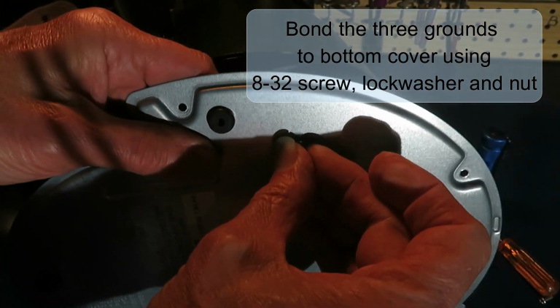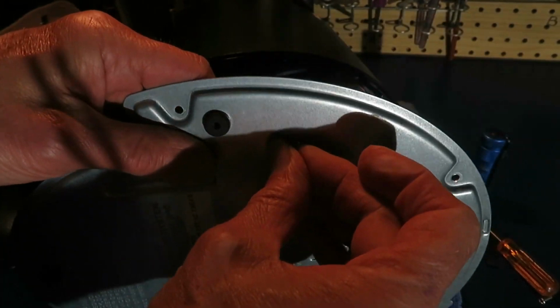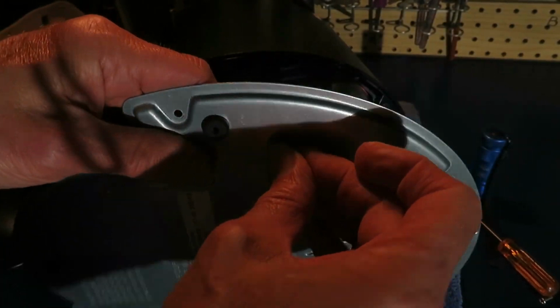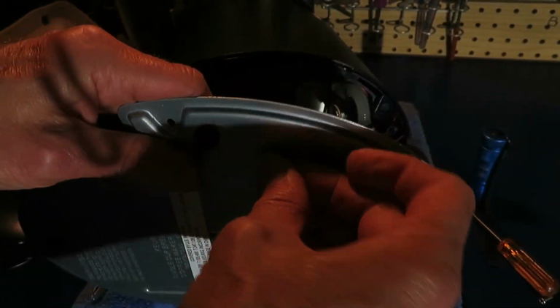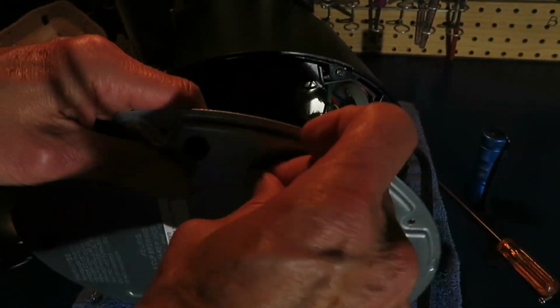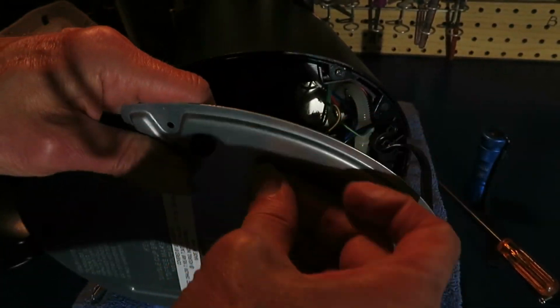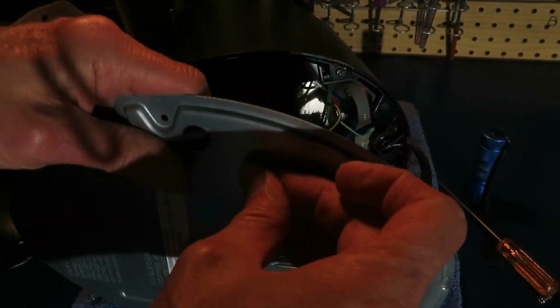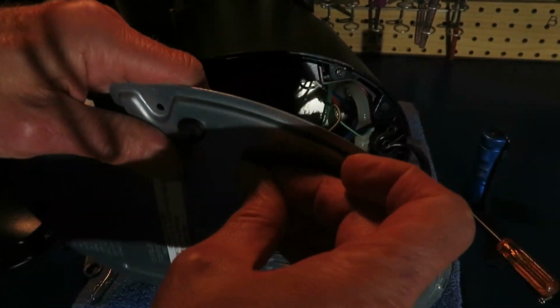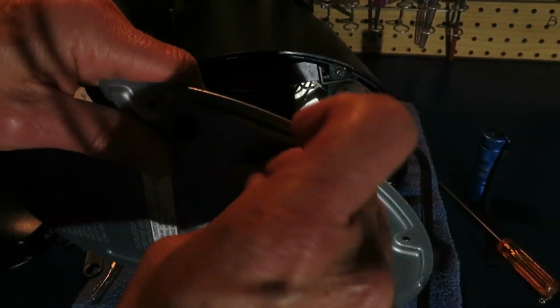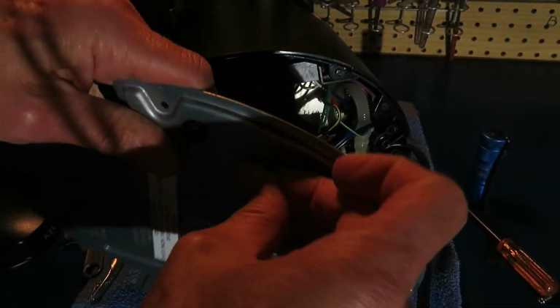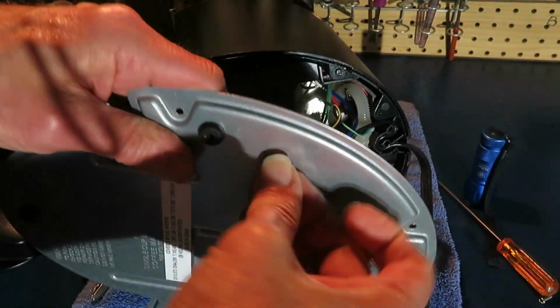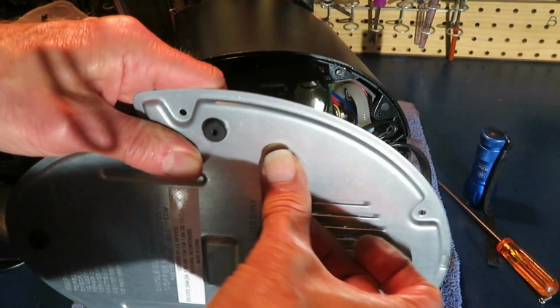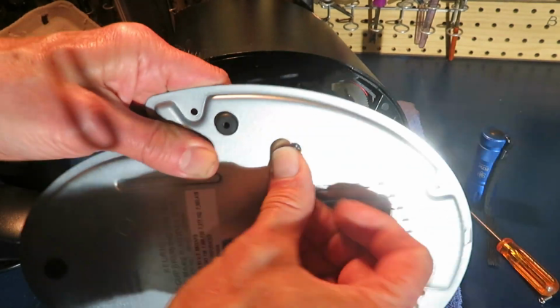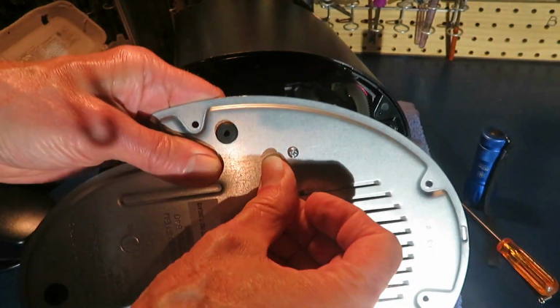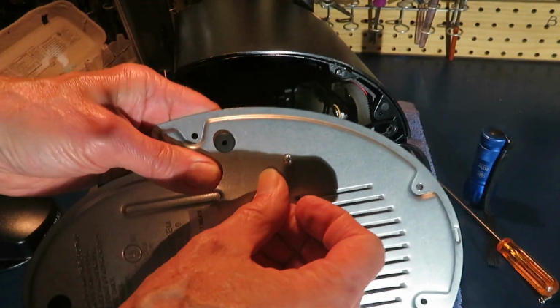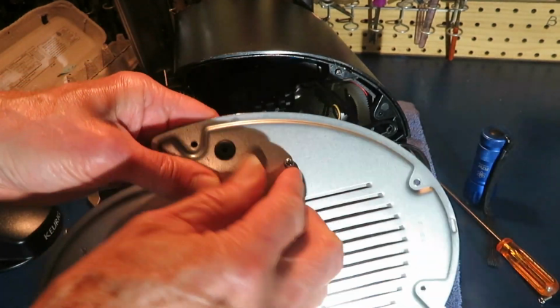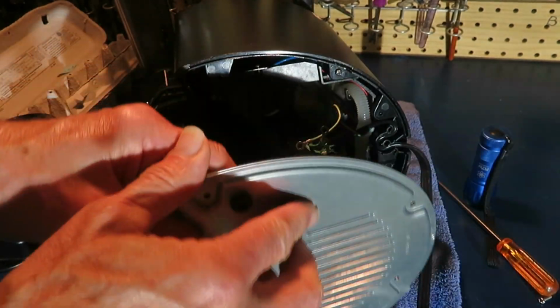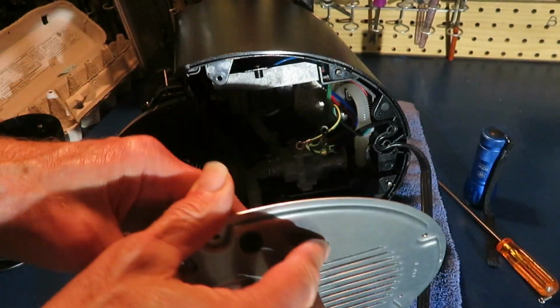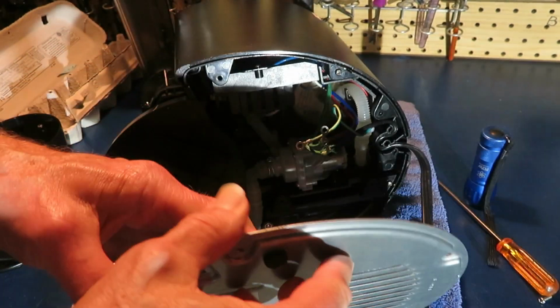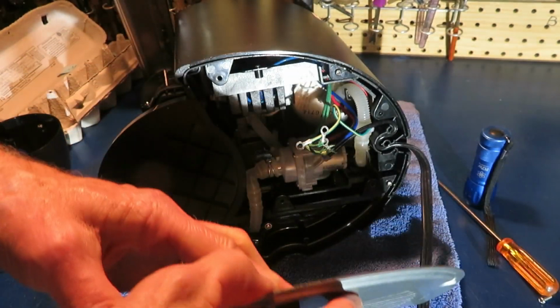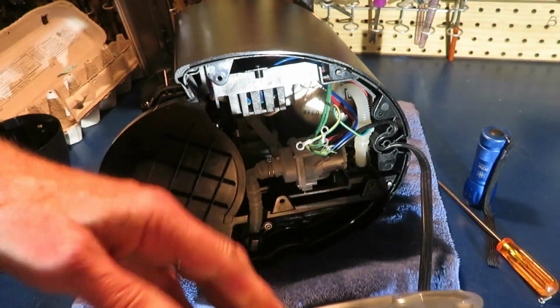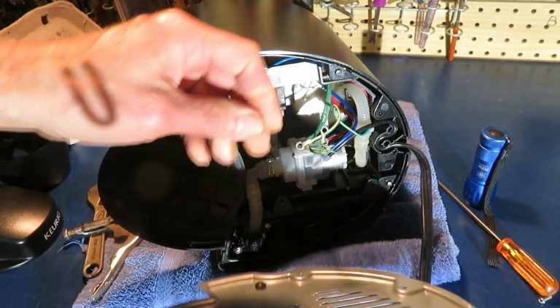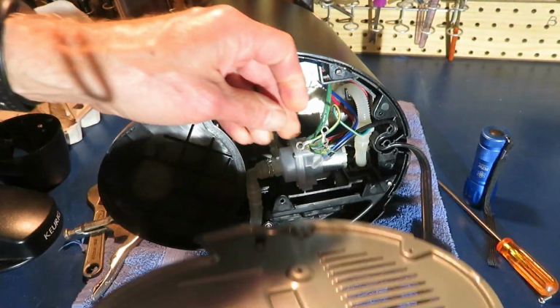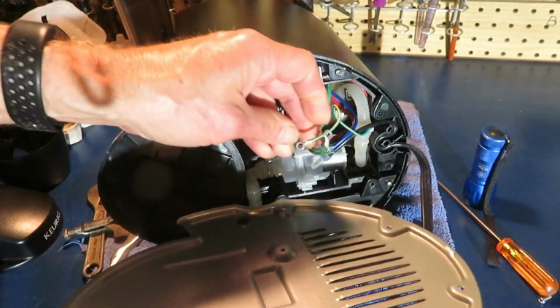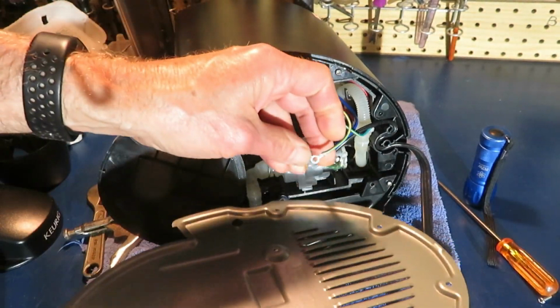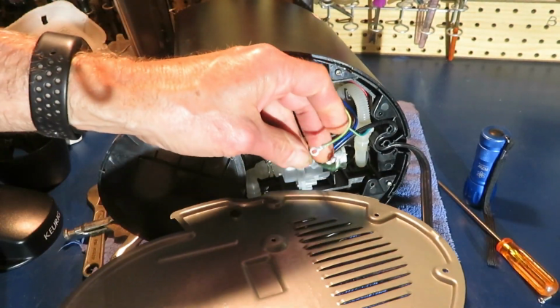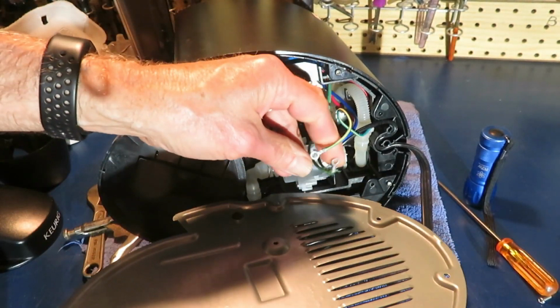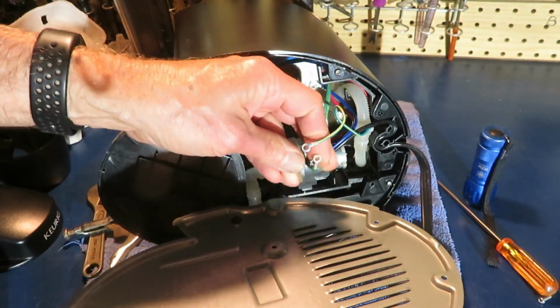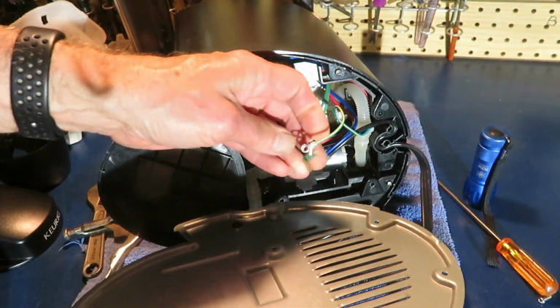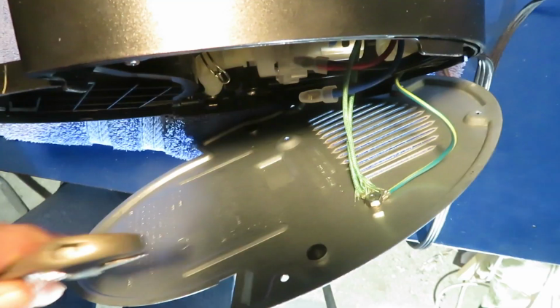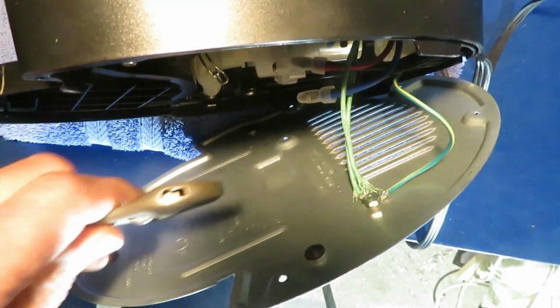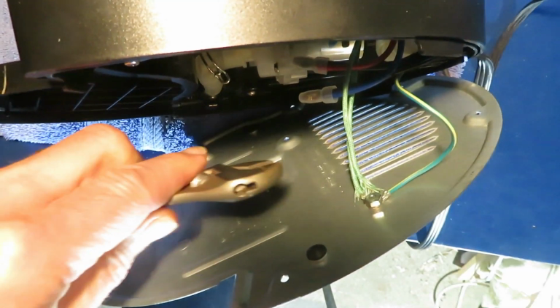You could pop rivet this back in, but I want to make it a little bit easier to work with next time.